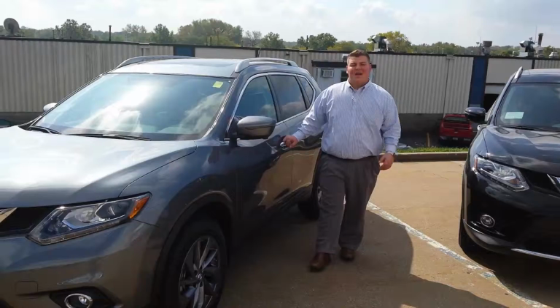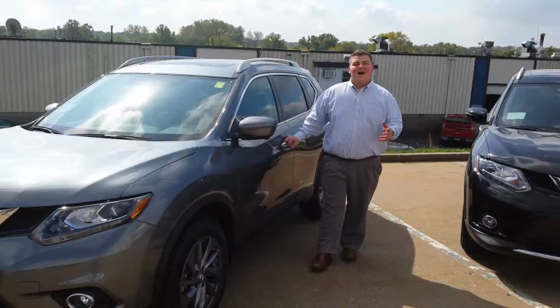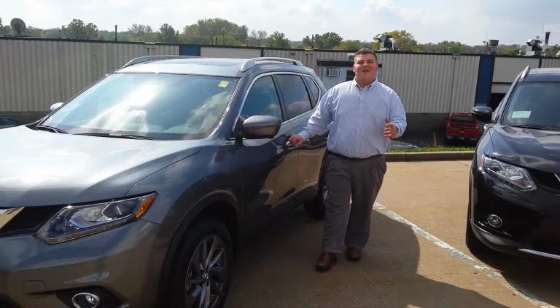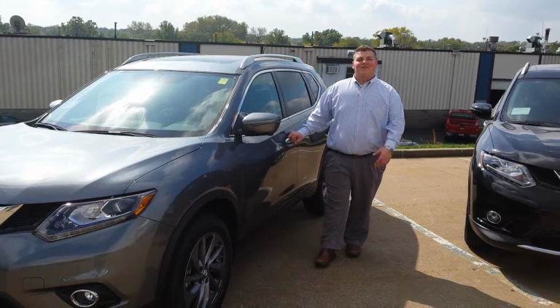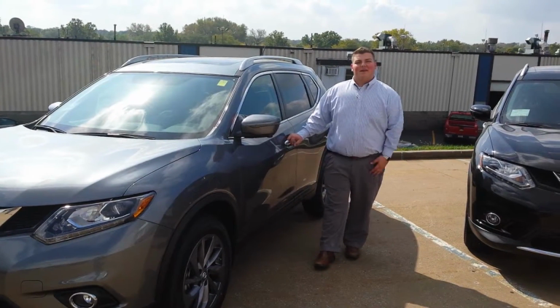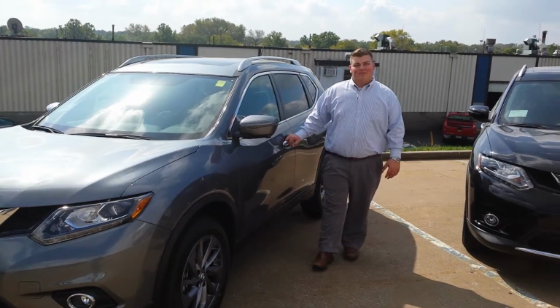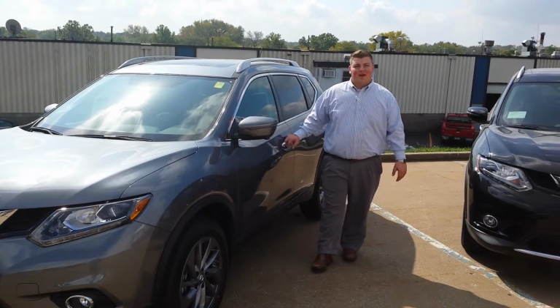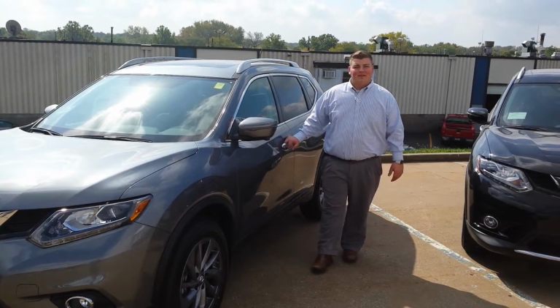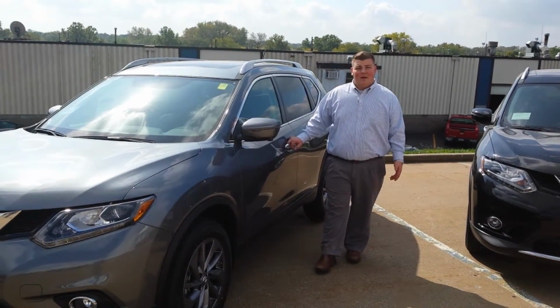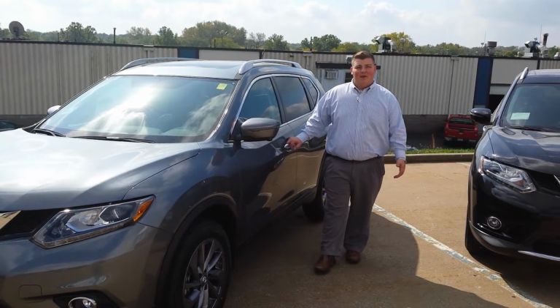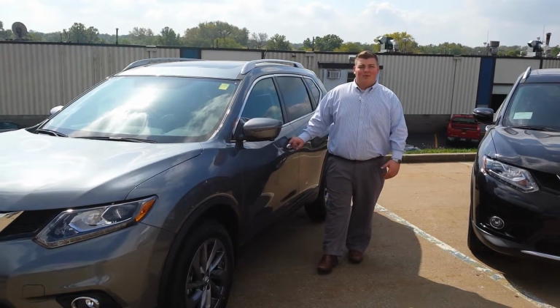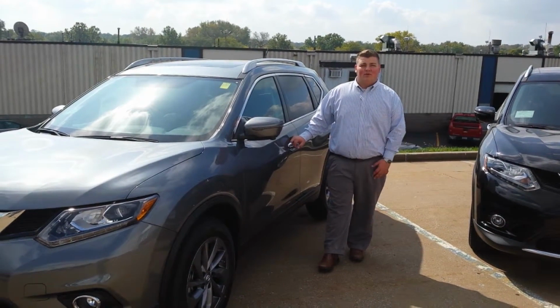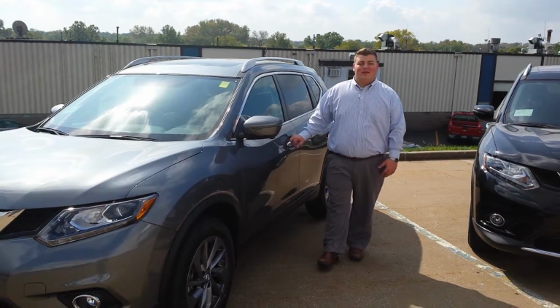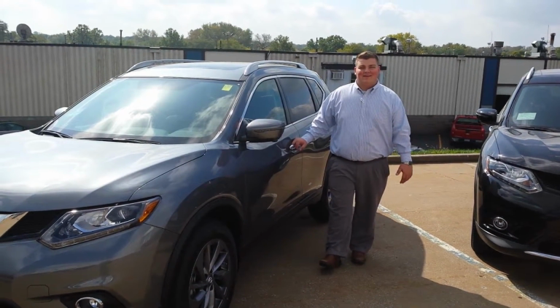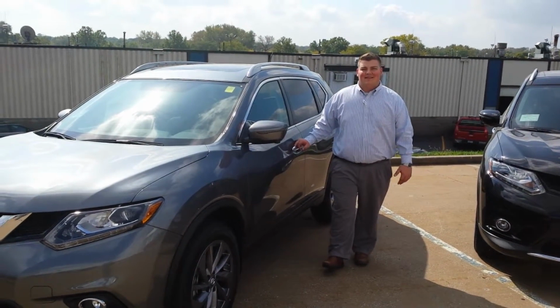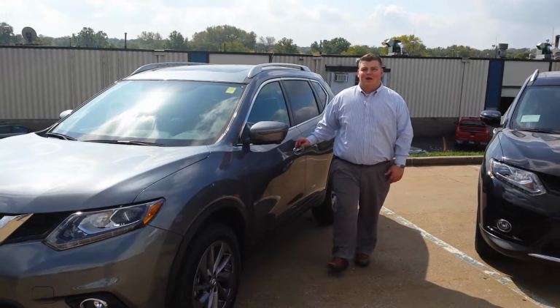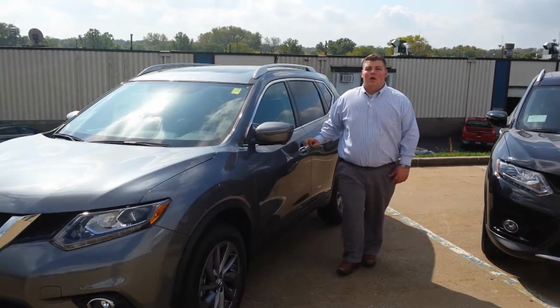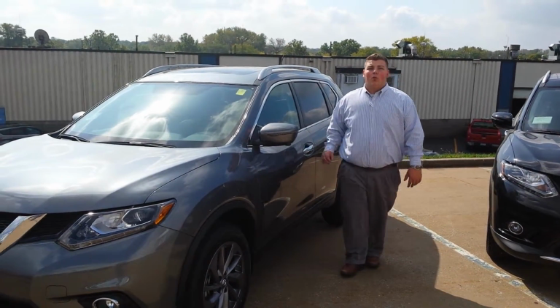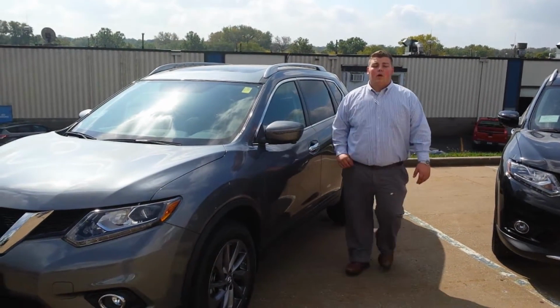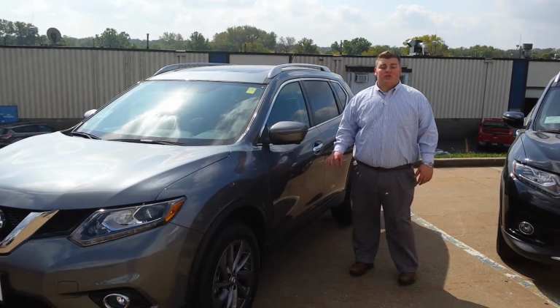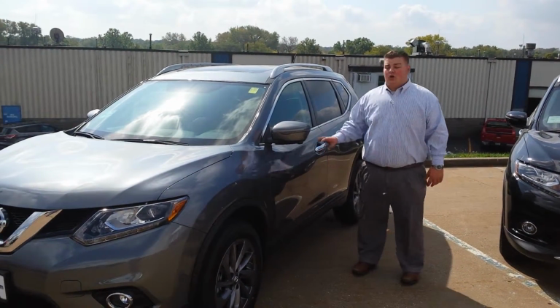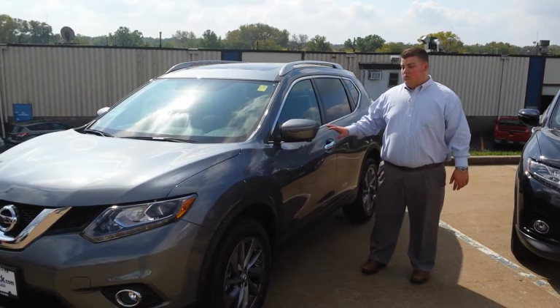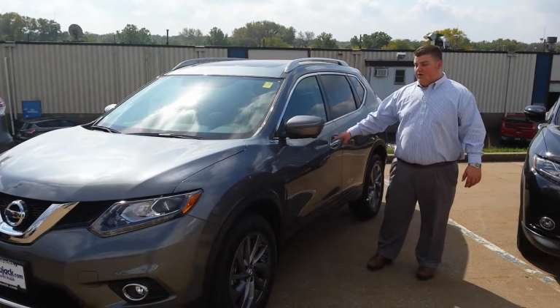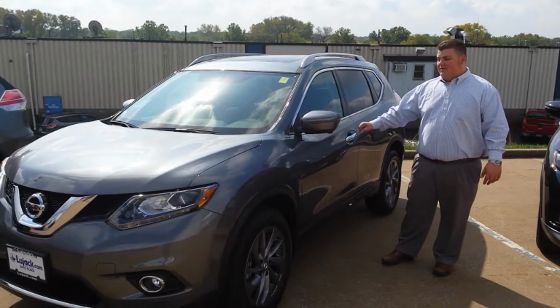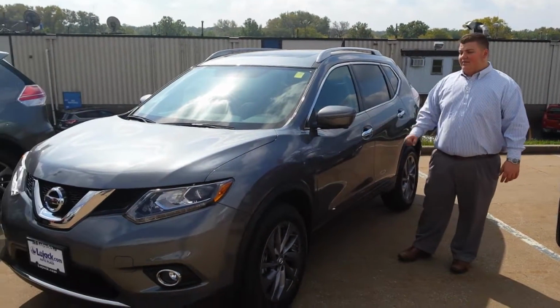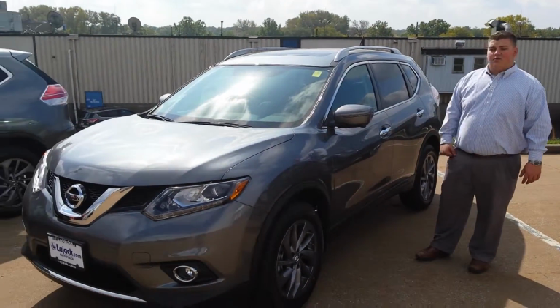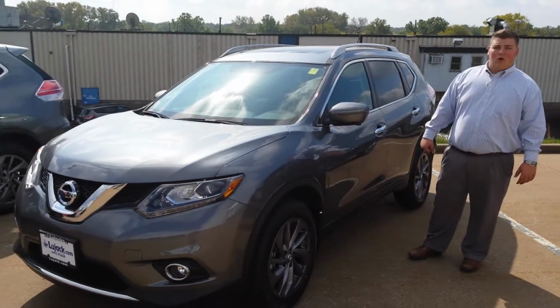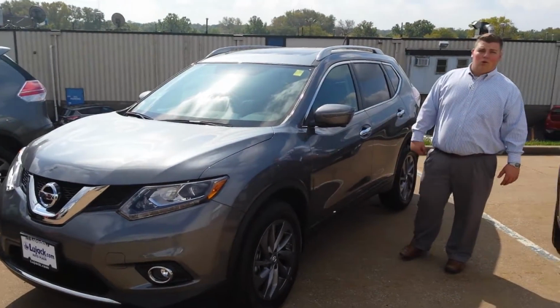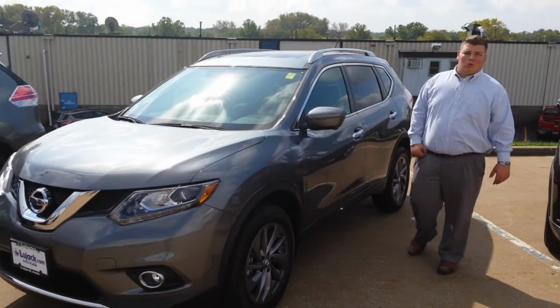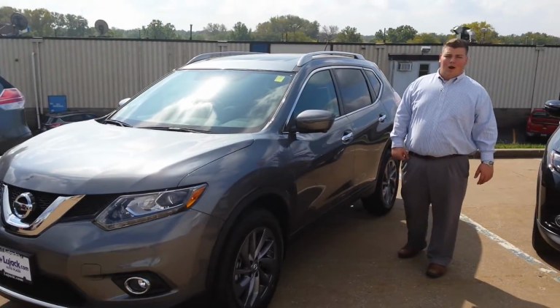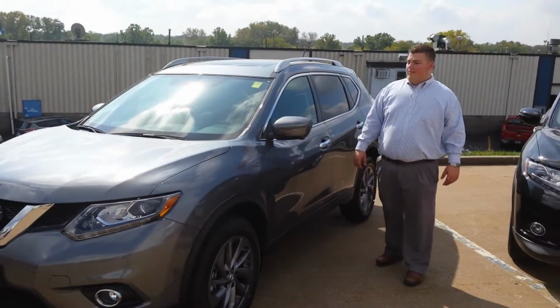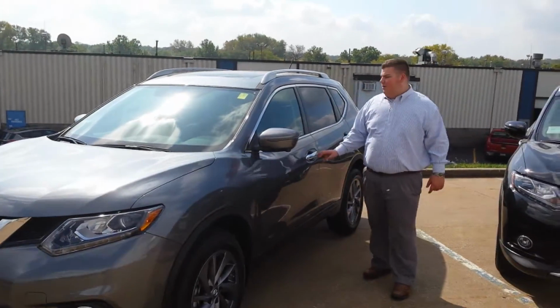How are you doing today, Prasad? I'm Nate with Bluejack Nissan. I'm going to go ahead and show you the 2016 Rogue you inquired about.